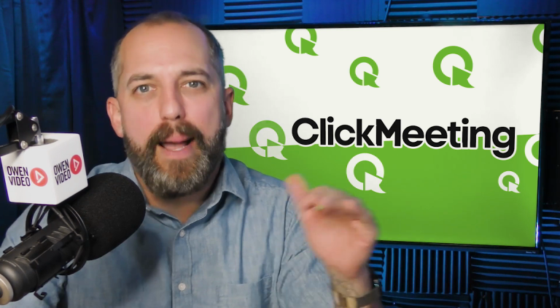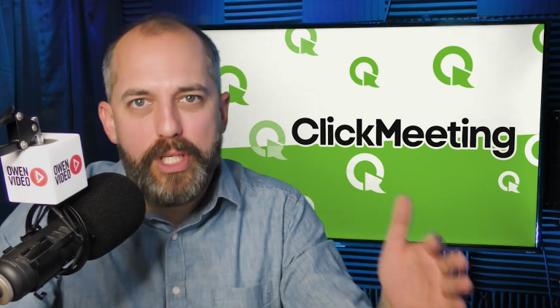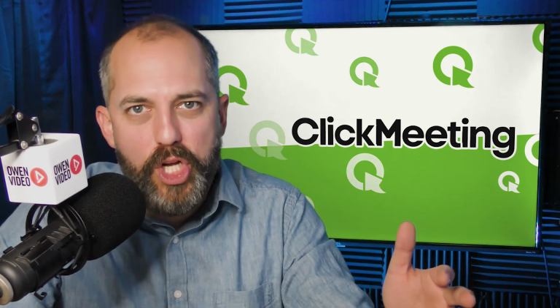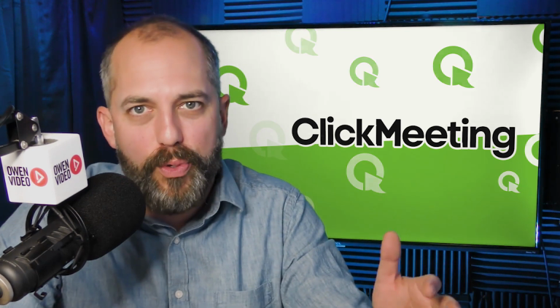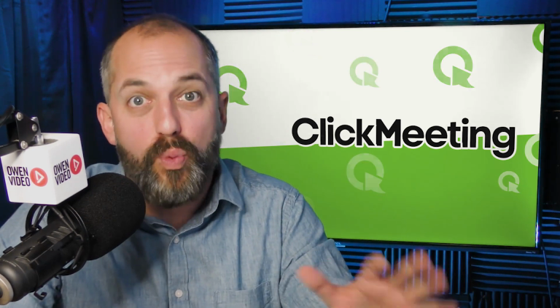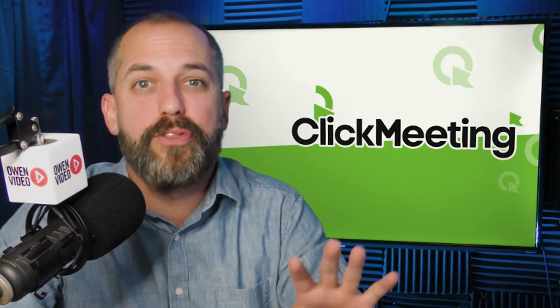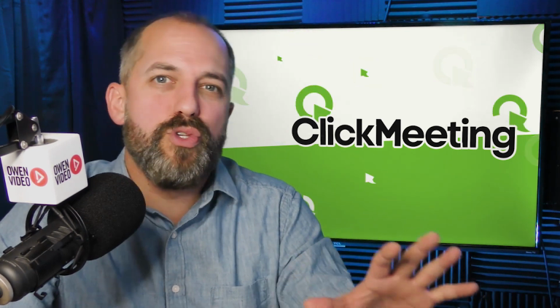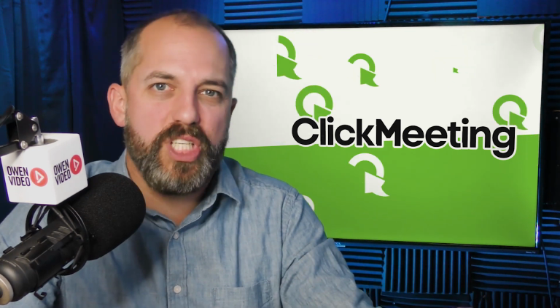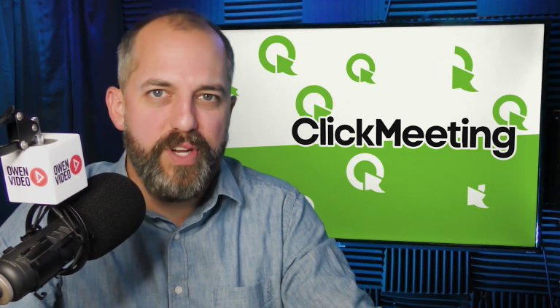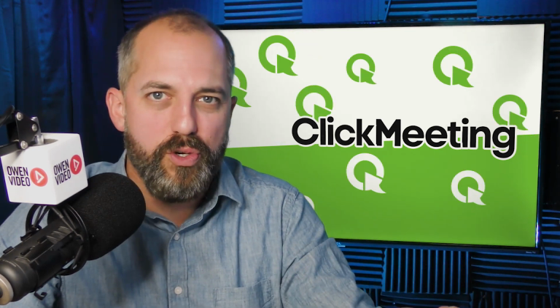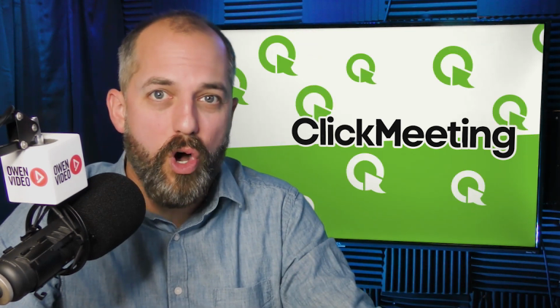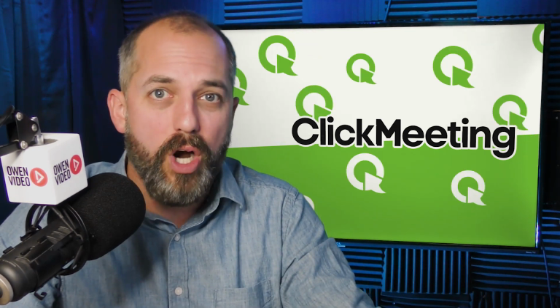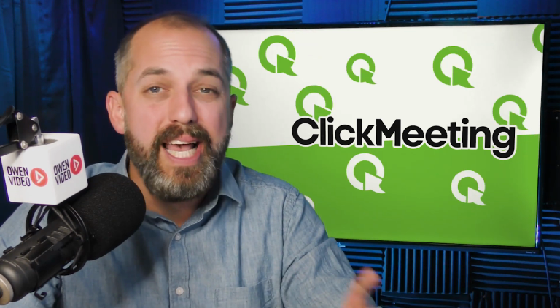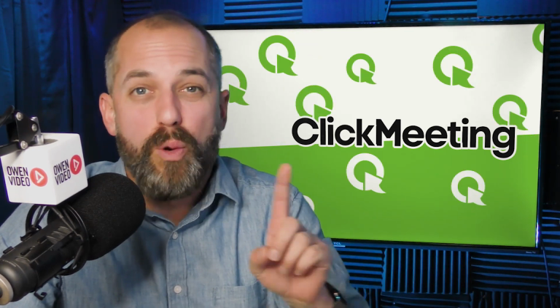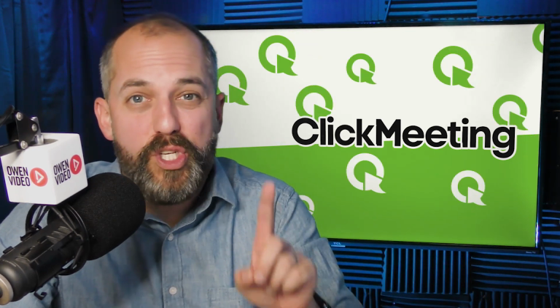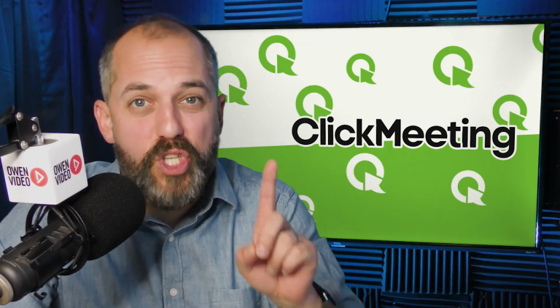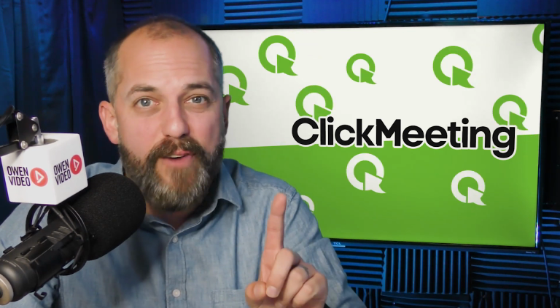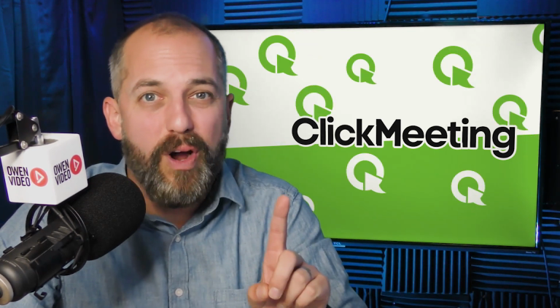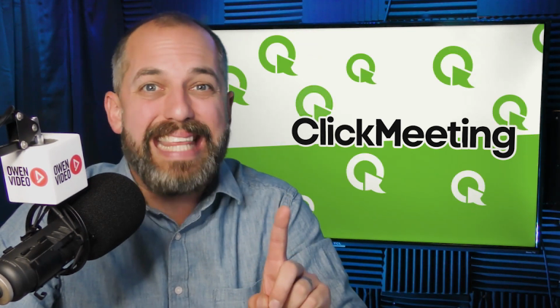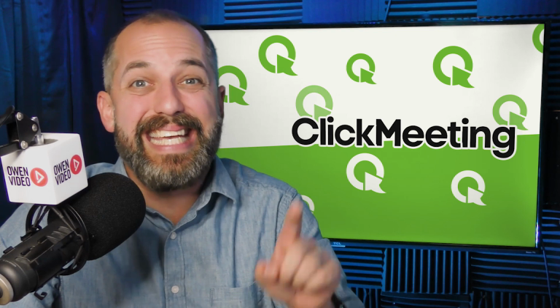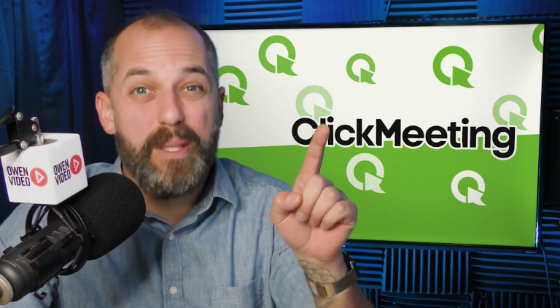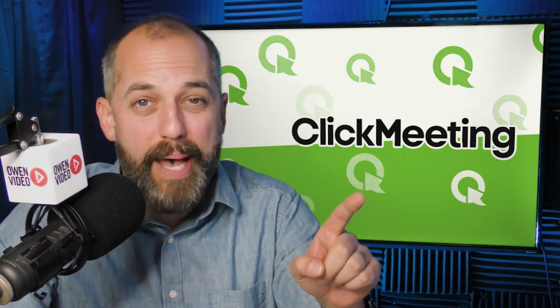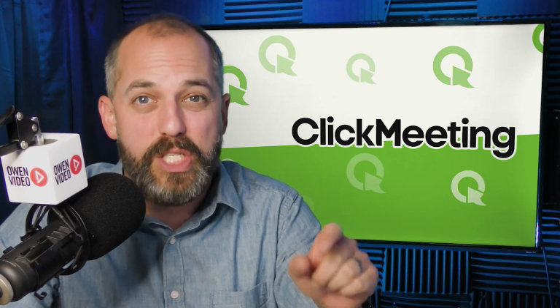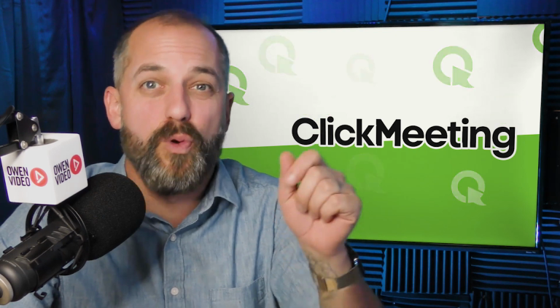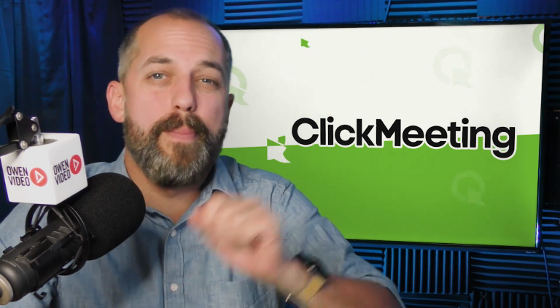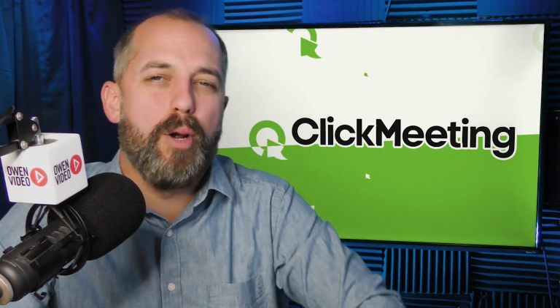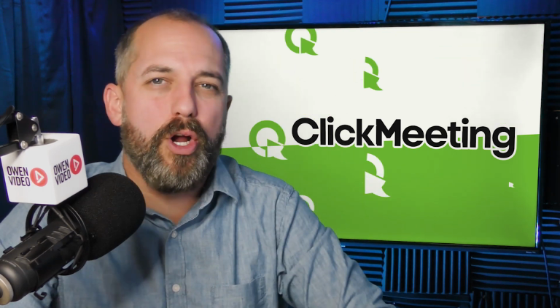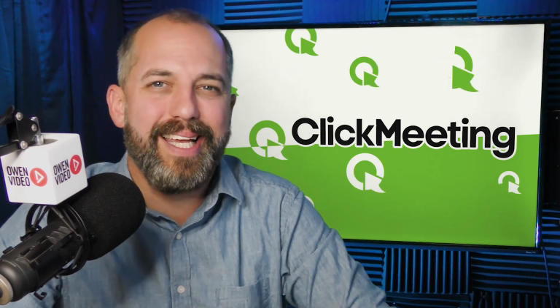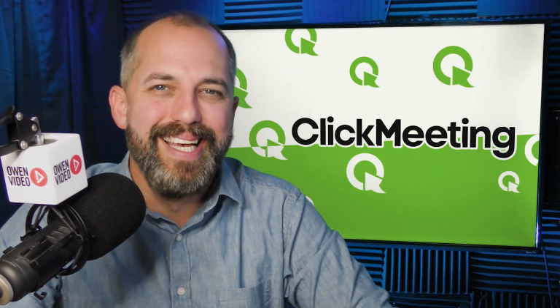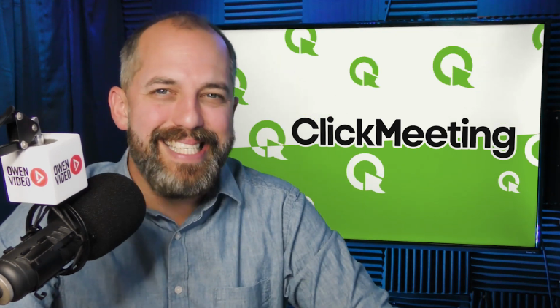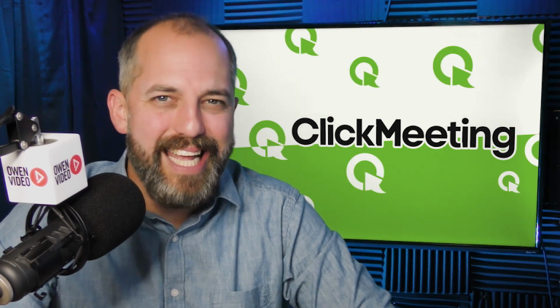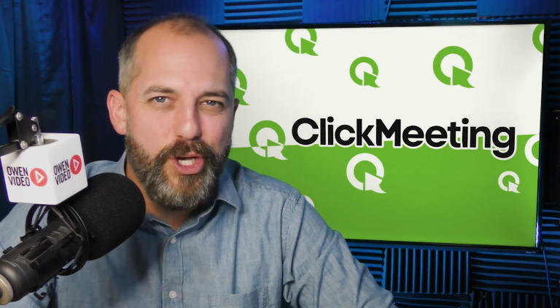Today I'm going to share with you what those six features are and which software I think is the best for webinar marketing. Stay tuned.